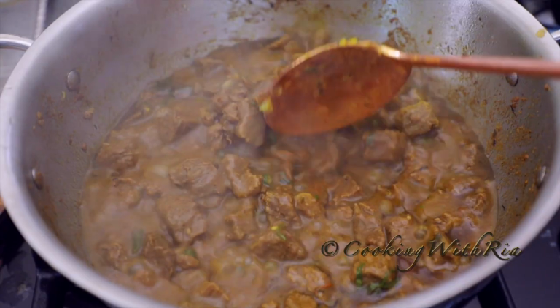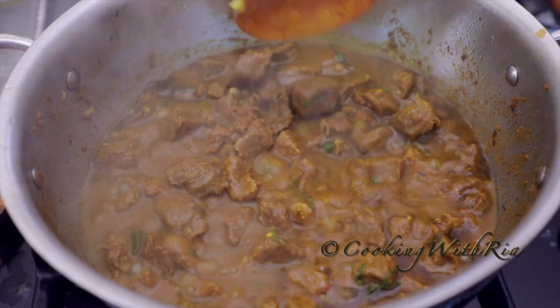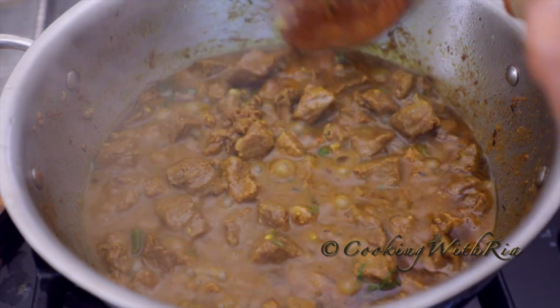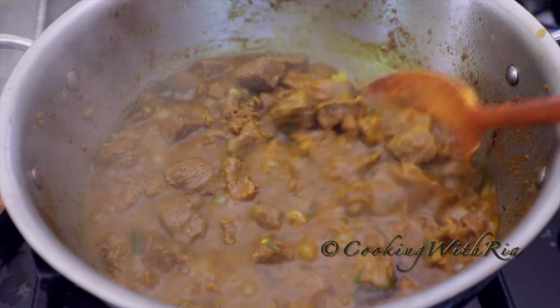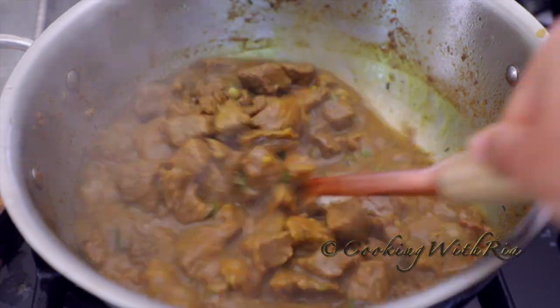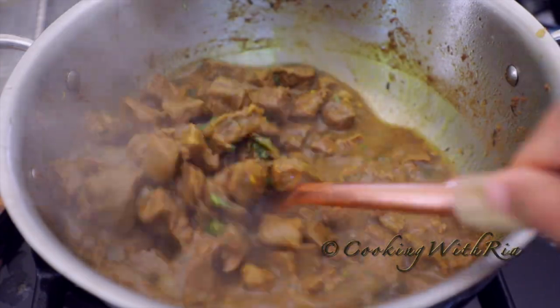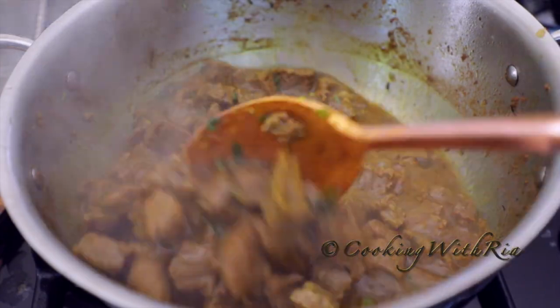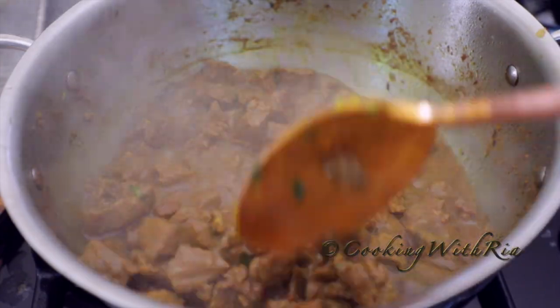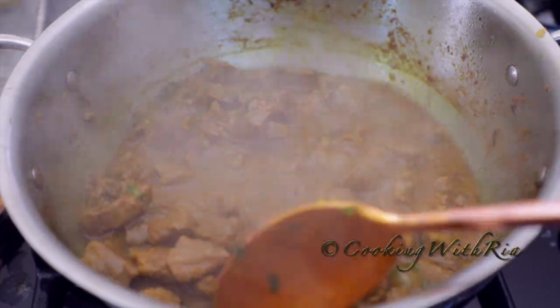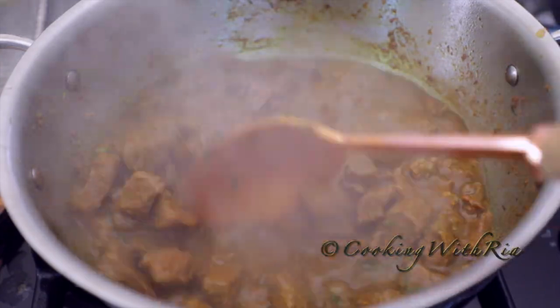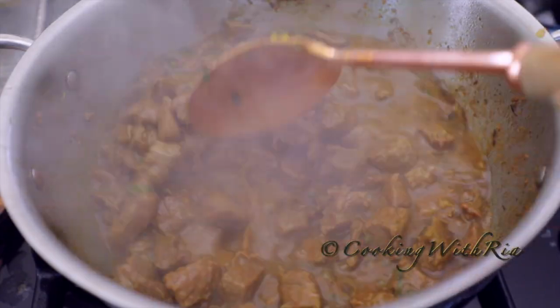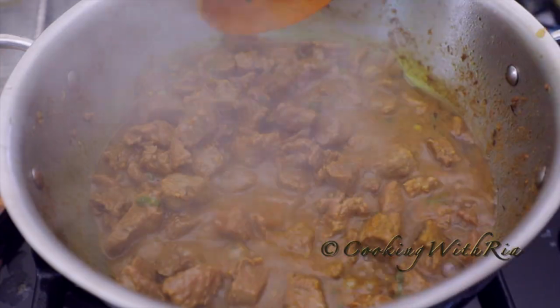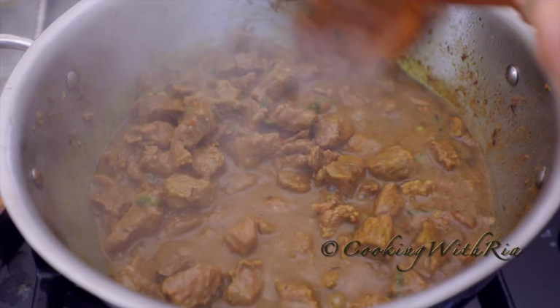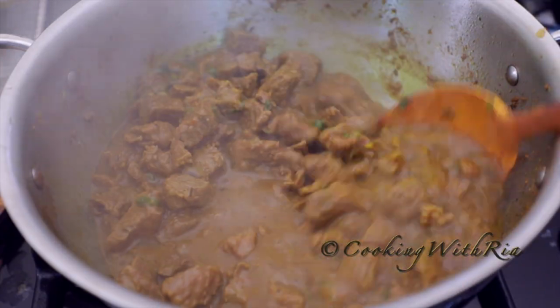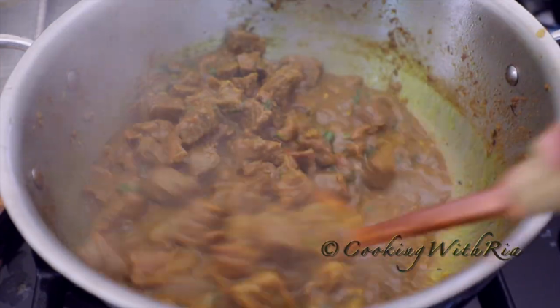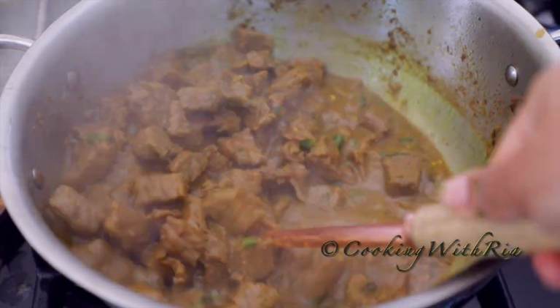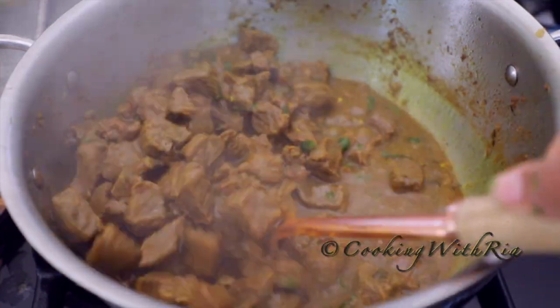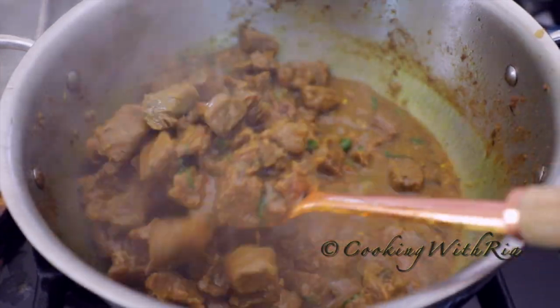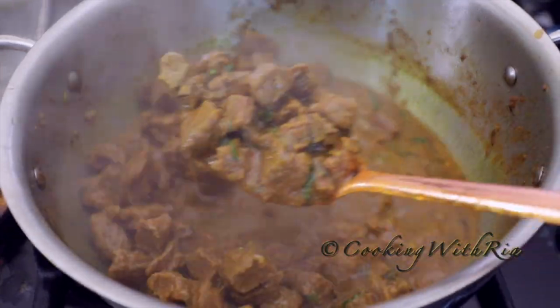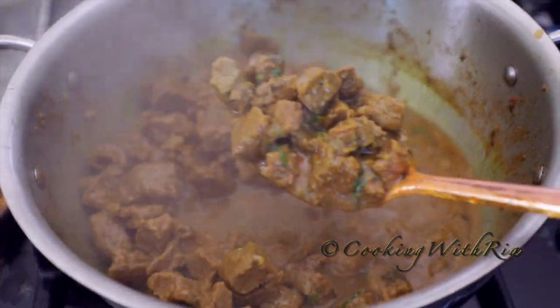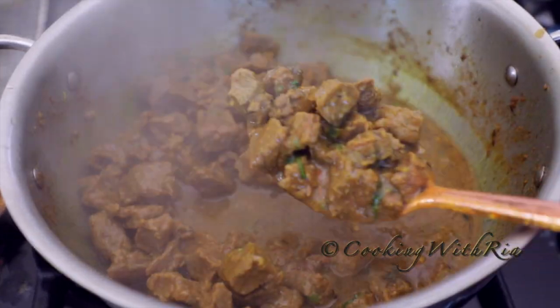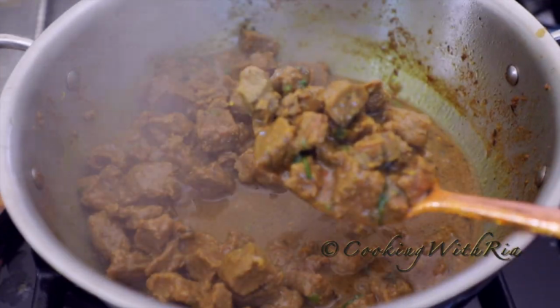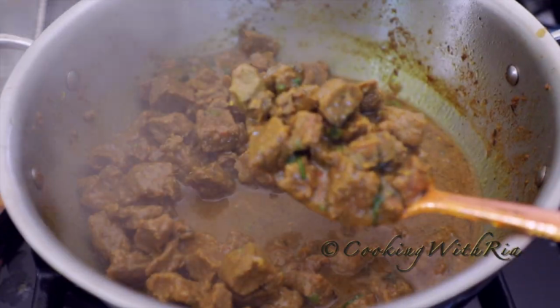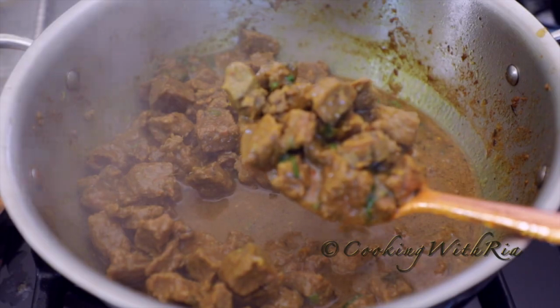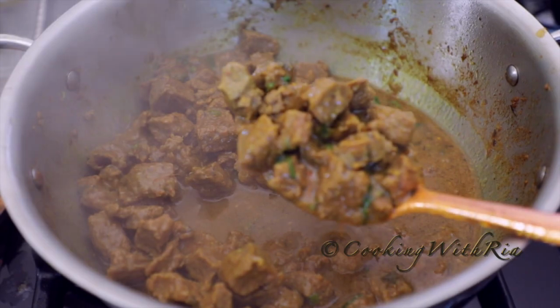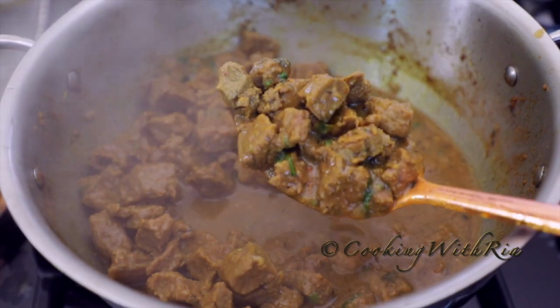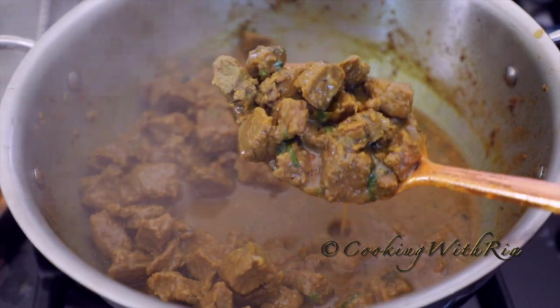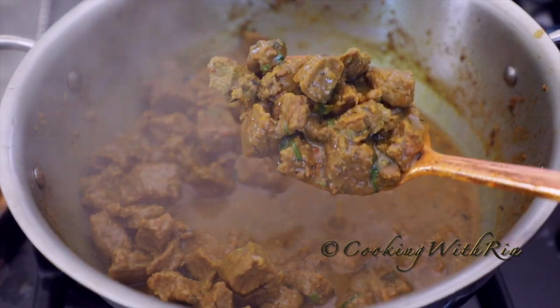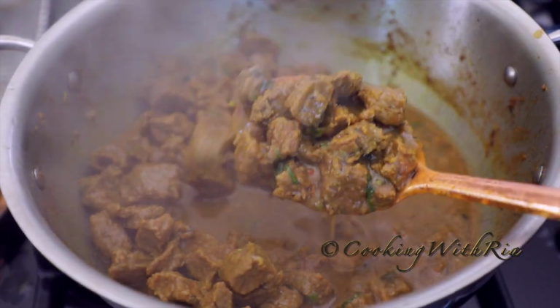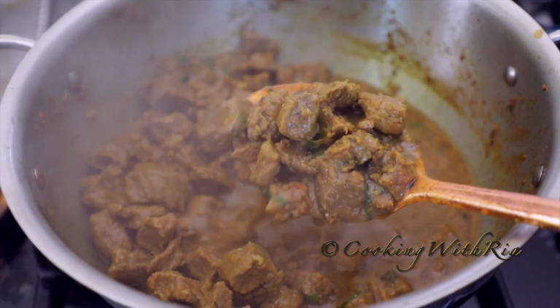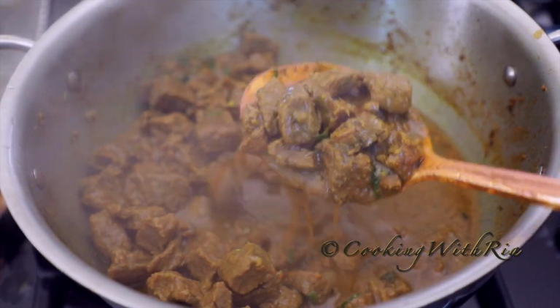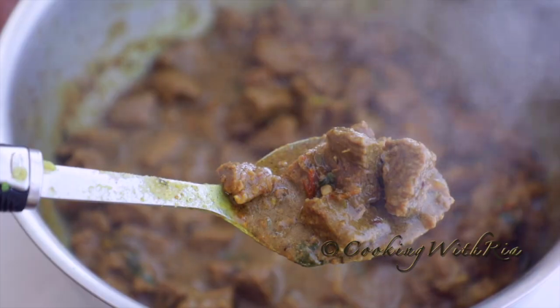And there it is as well — the curry beef is also done and ready to be eaten.